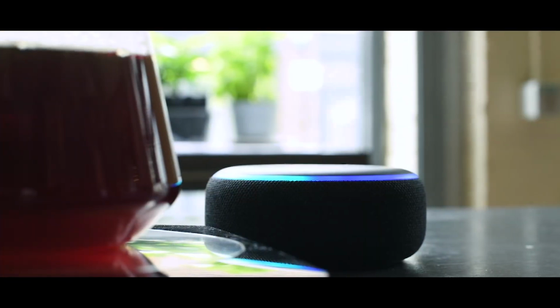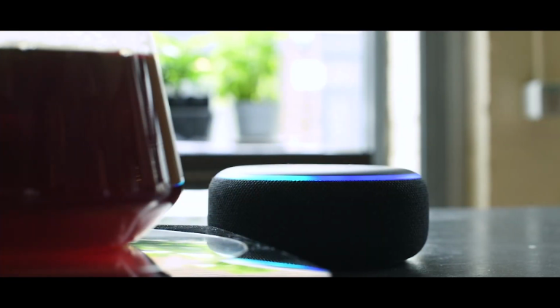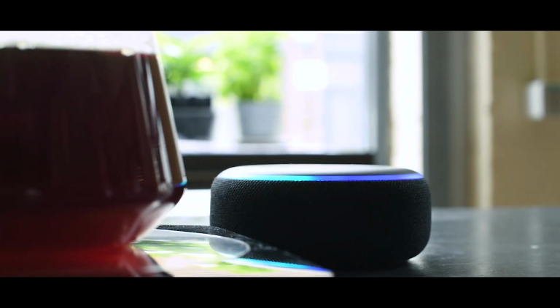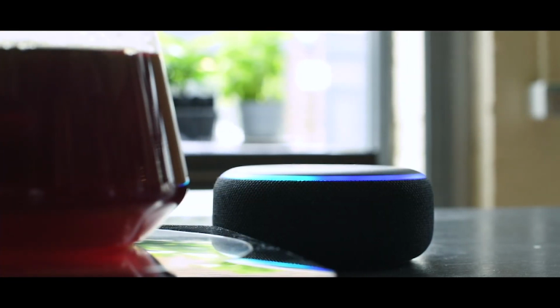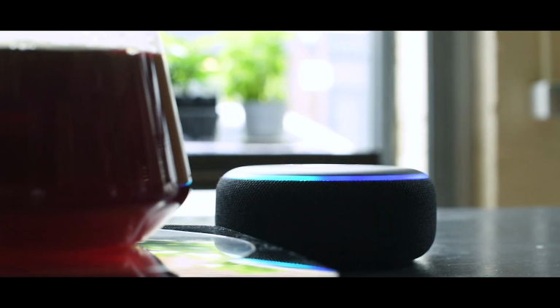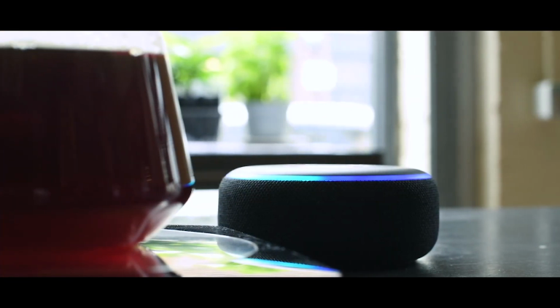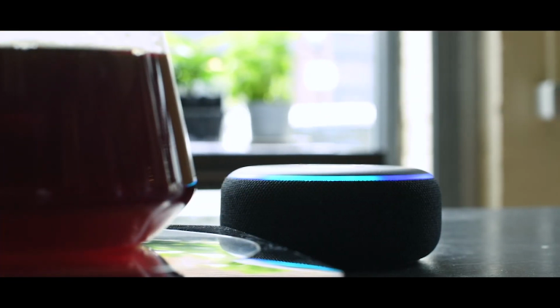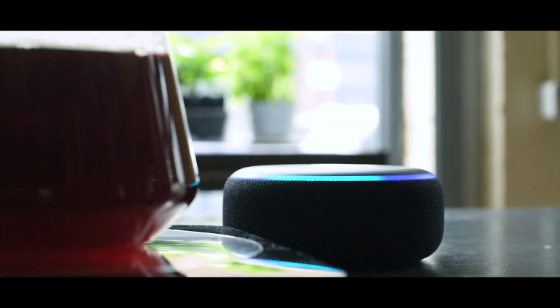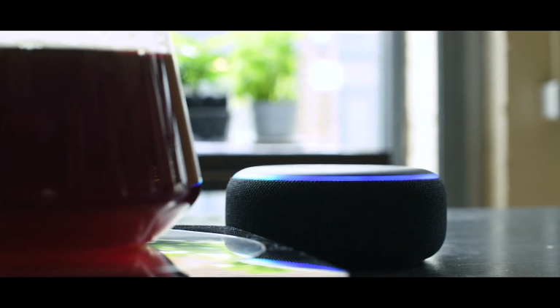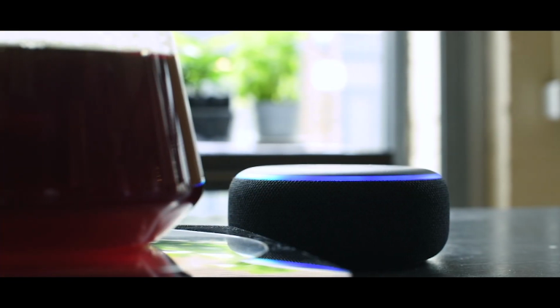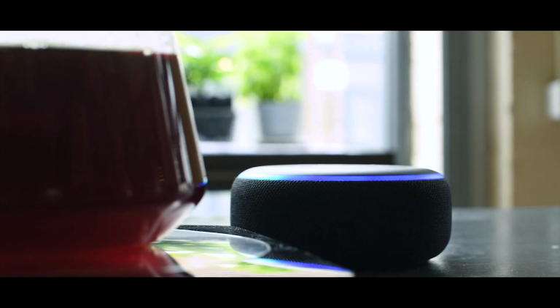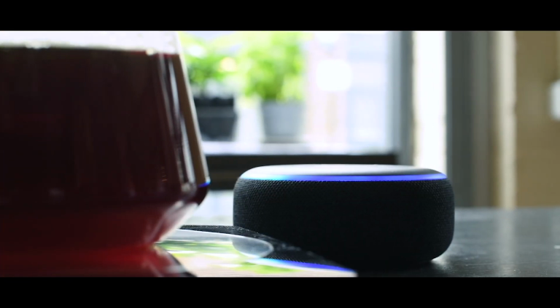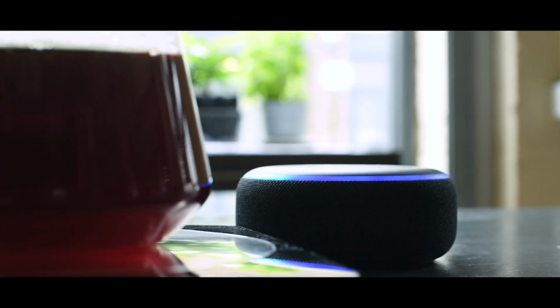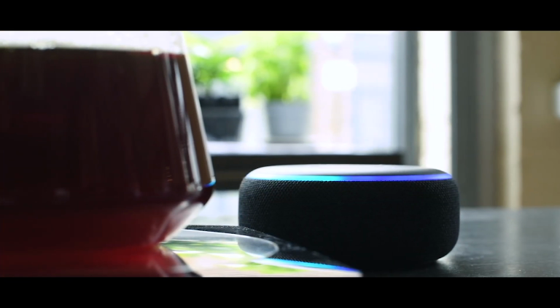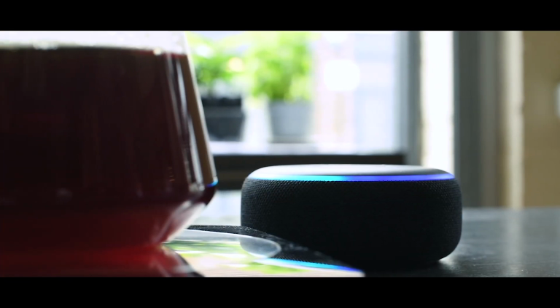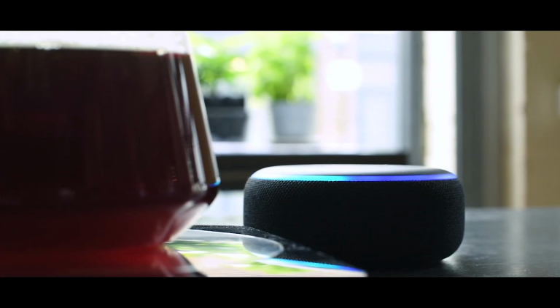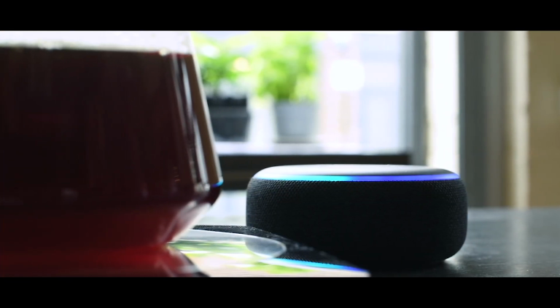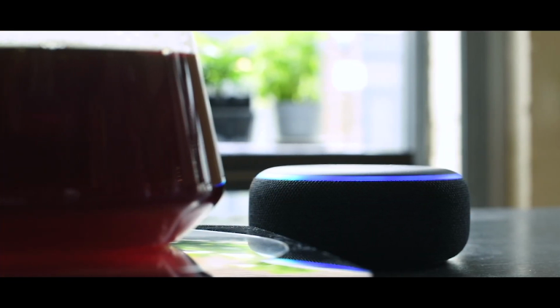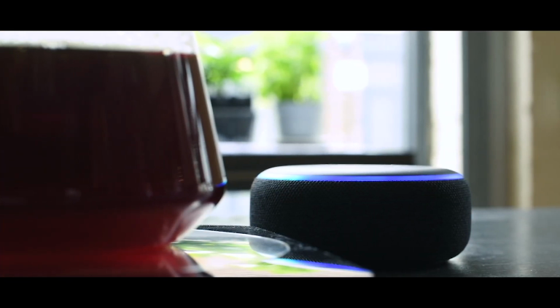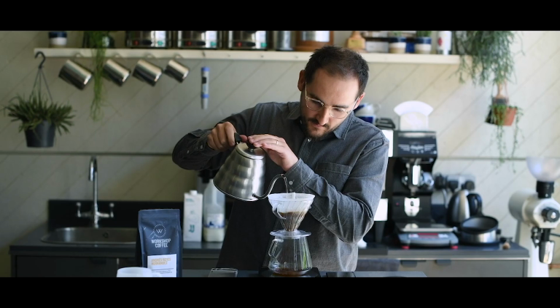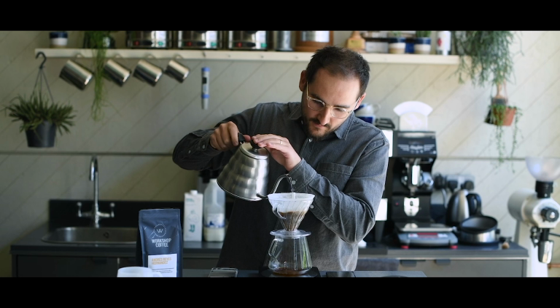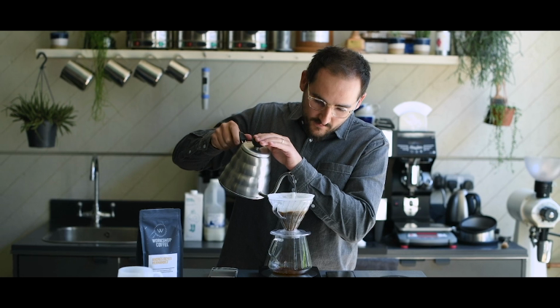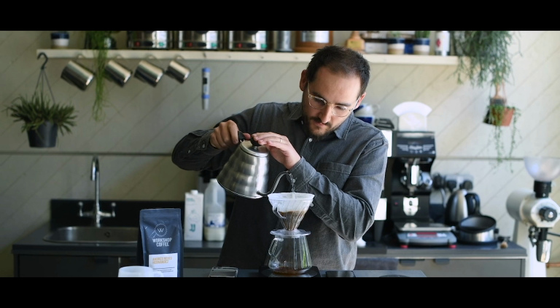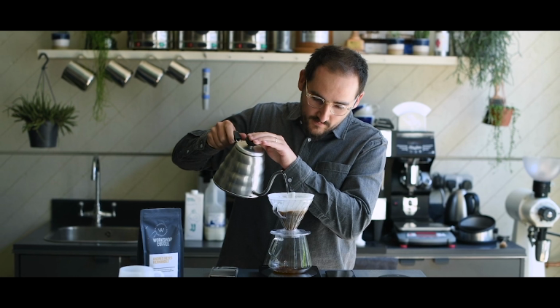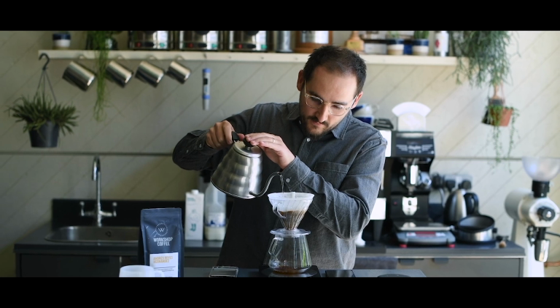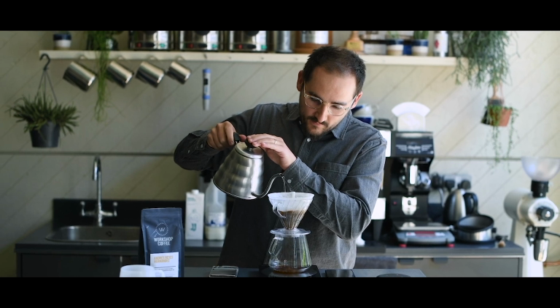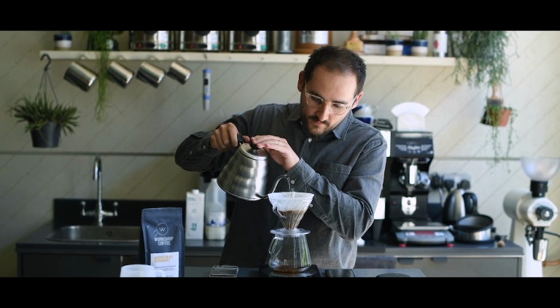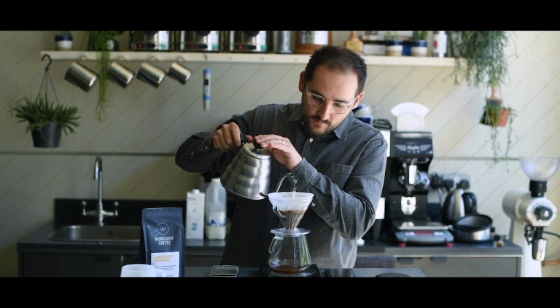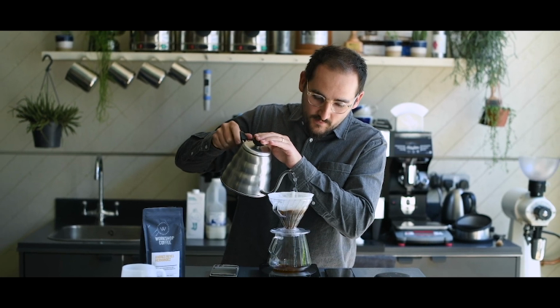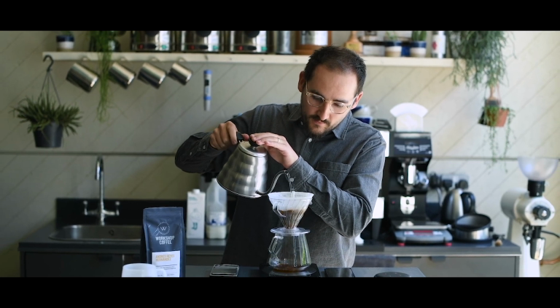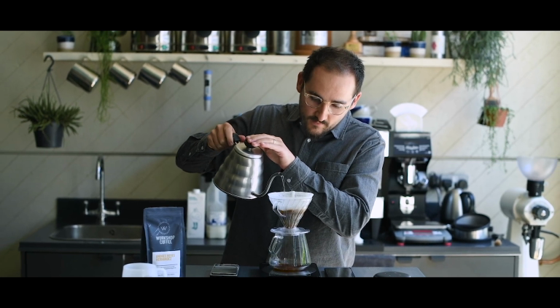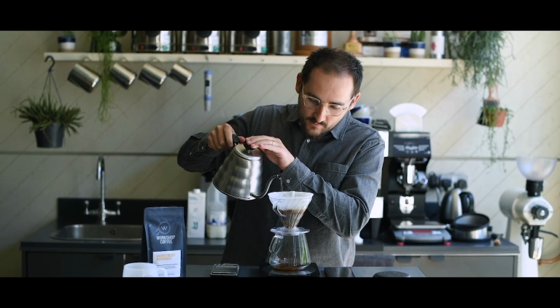Introducing Workshop Coffee's Alexa Skill, an easy-to-use, voice-enabled guide to brewing better coffee at home.